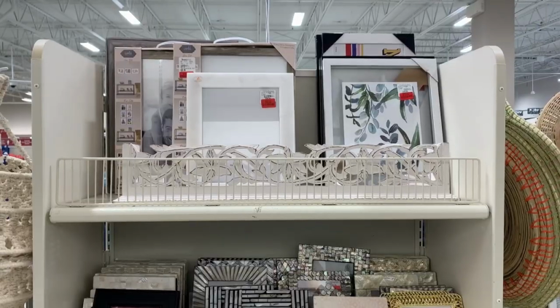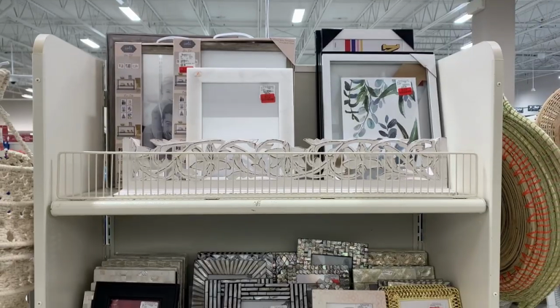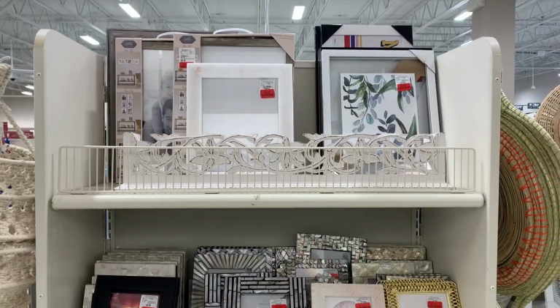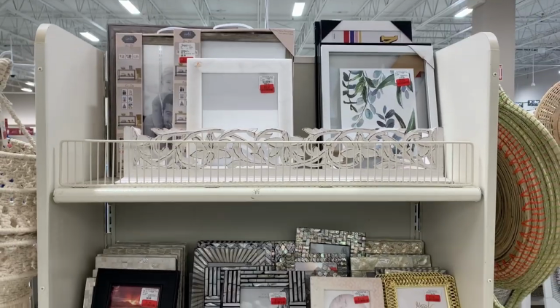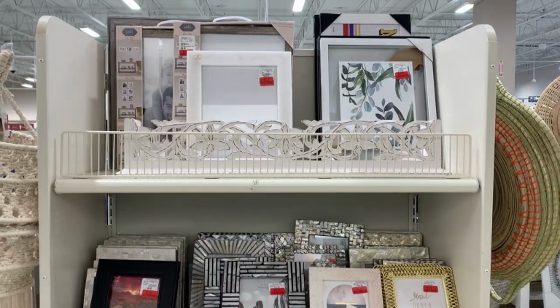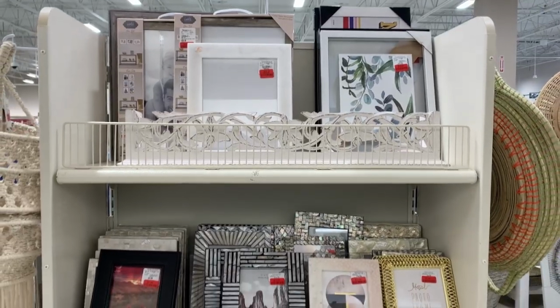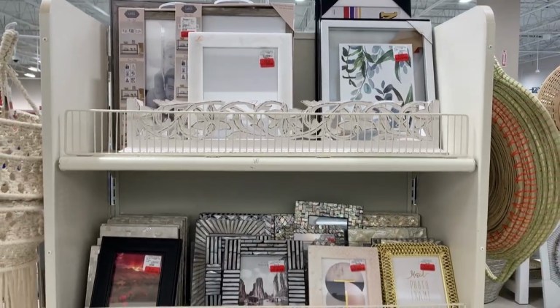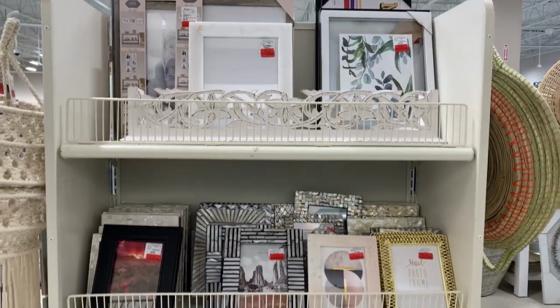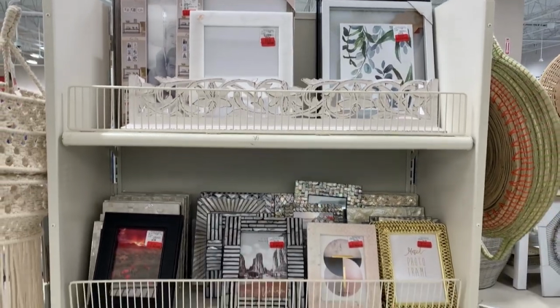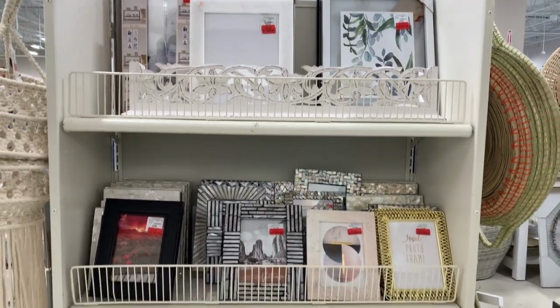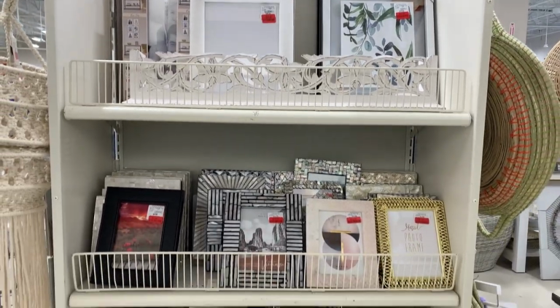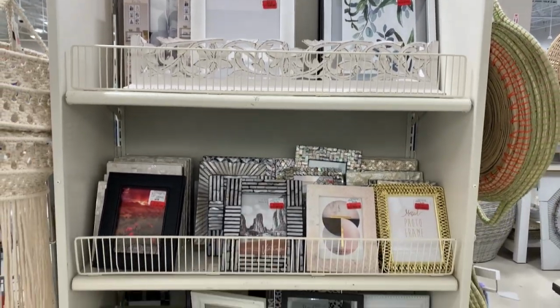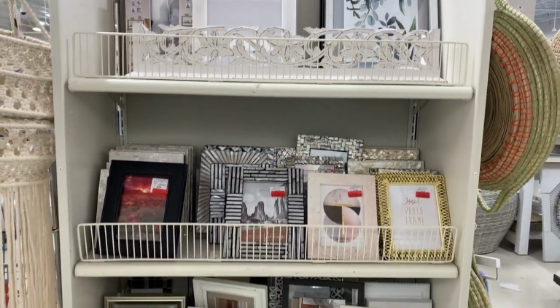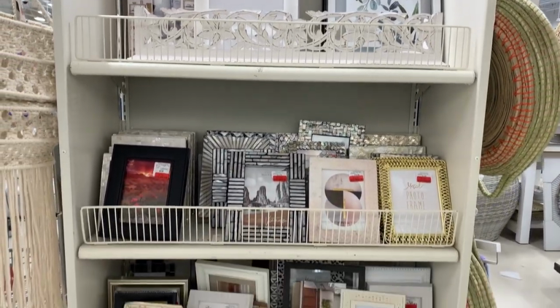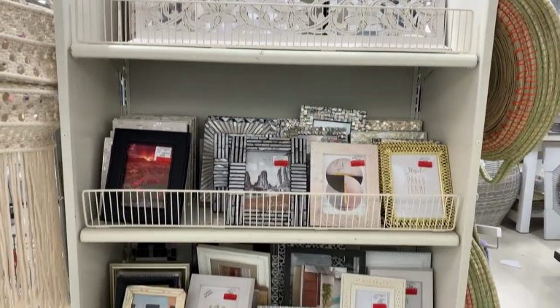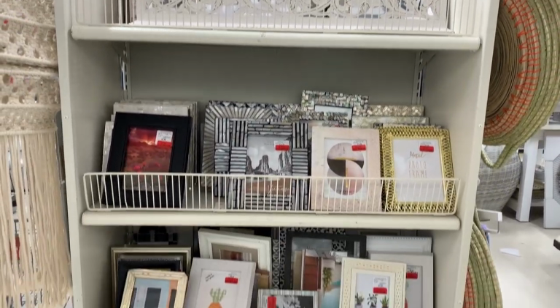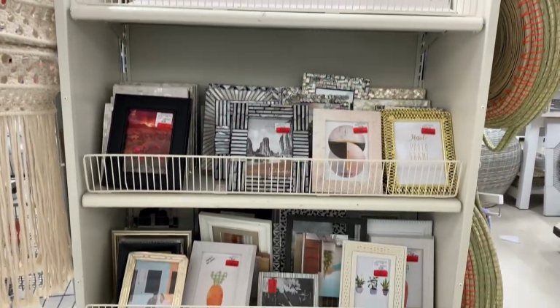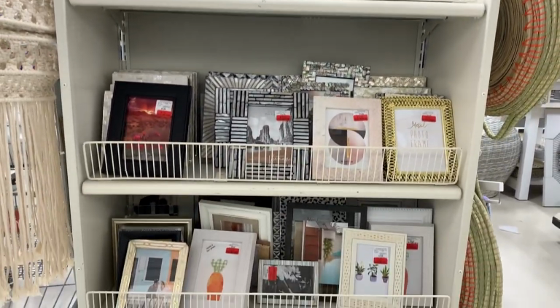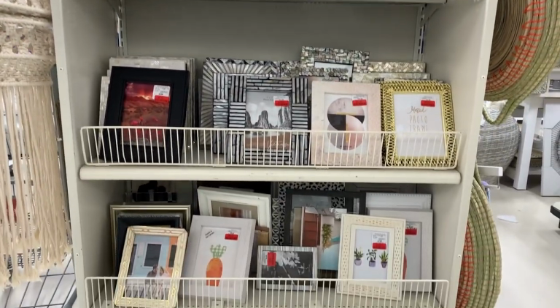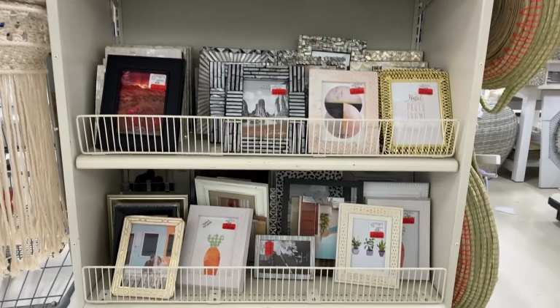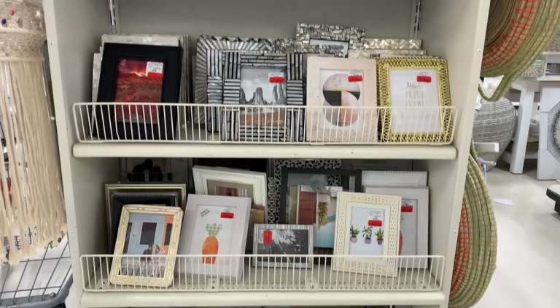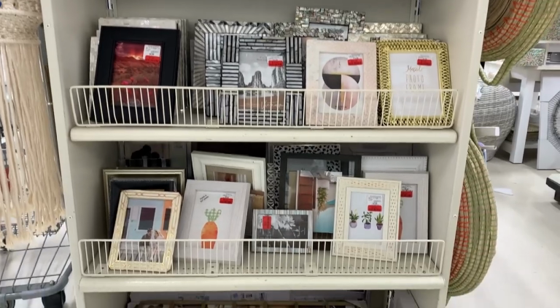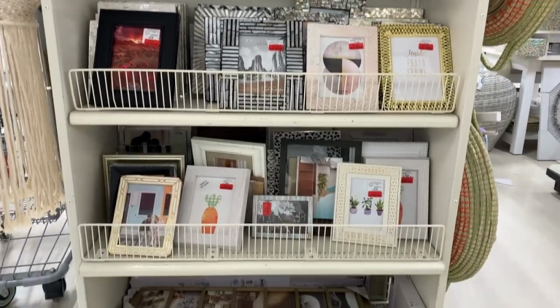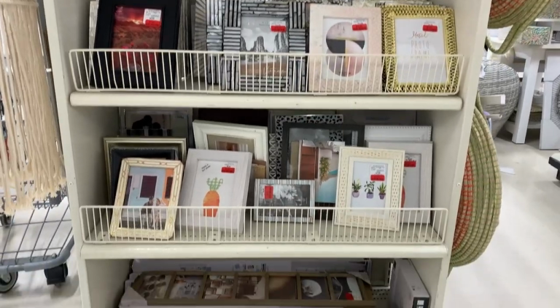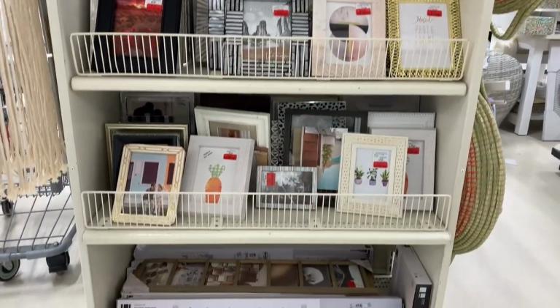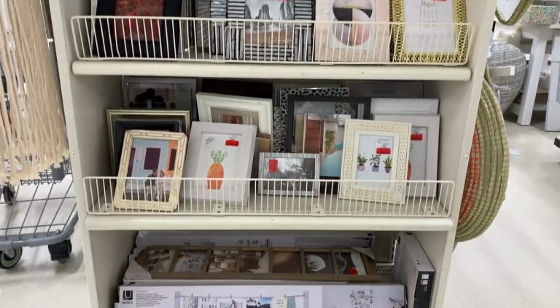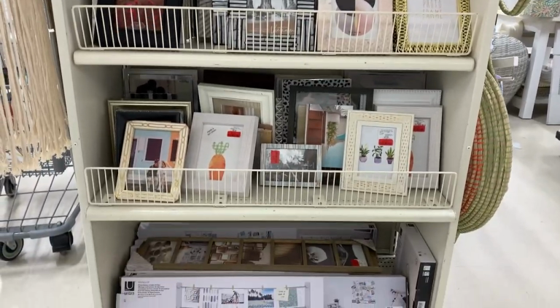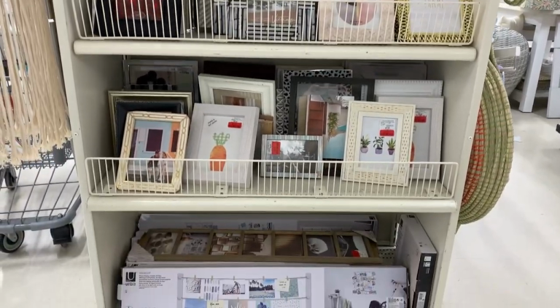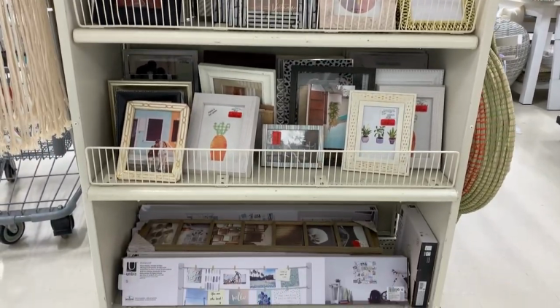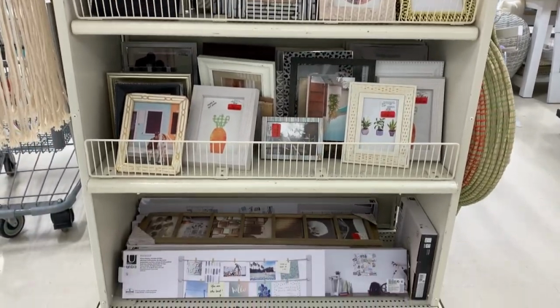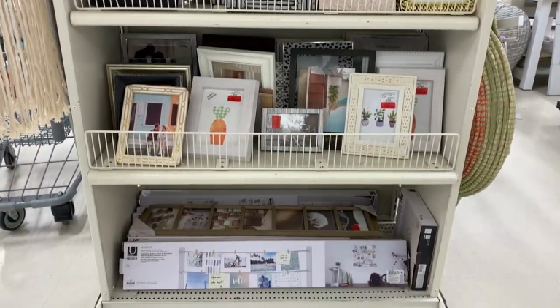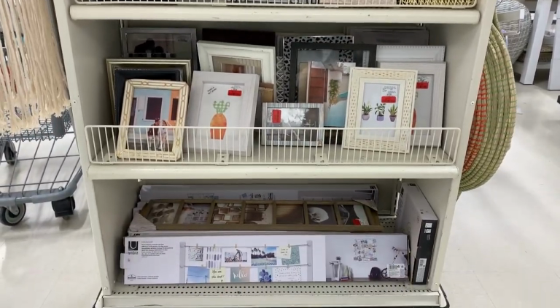Don't forget to check the end of each aisle for the clearance items. Sometimes you can find hidden gems at a bargain.